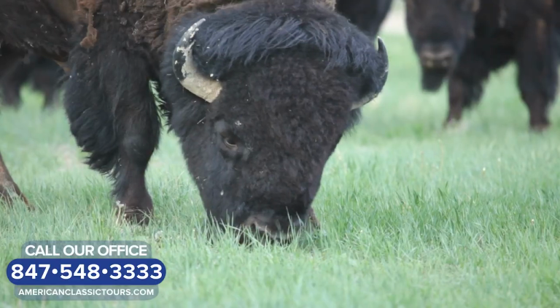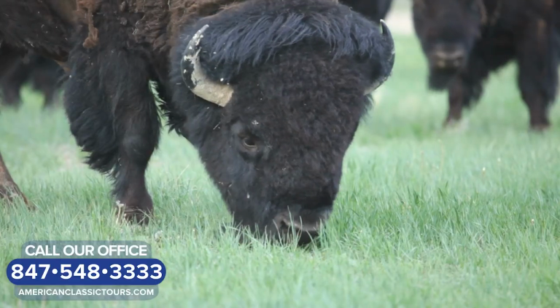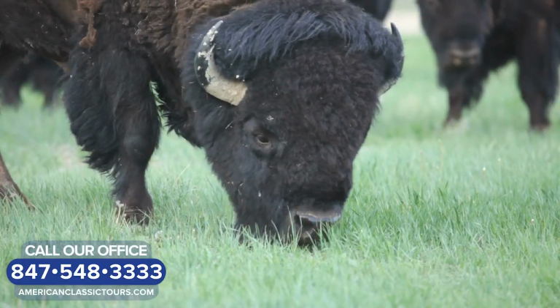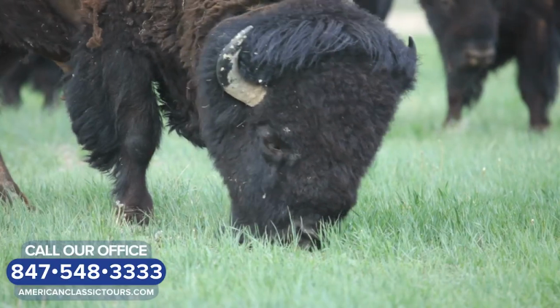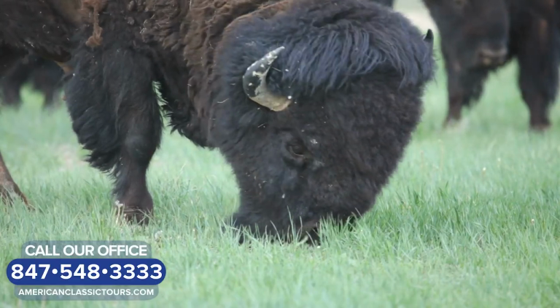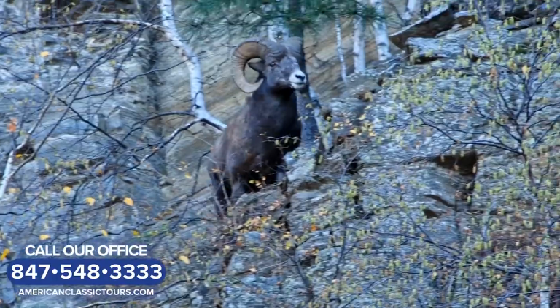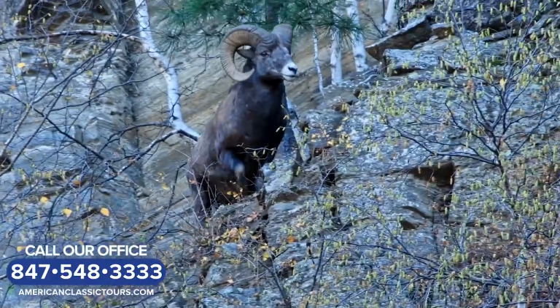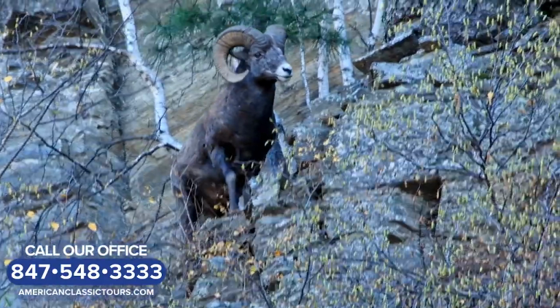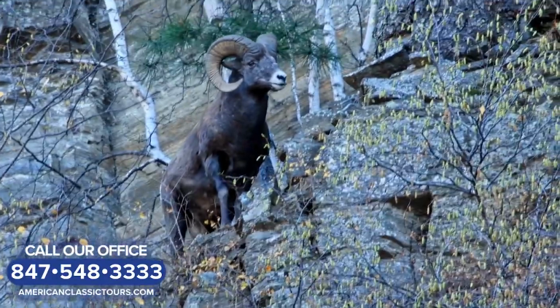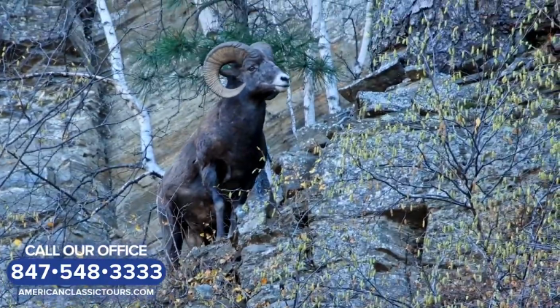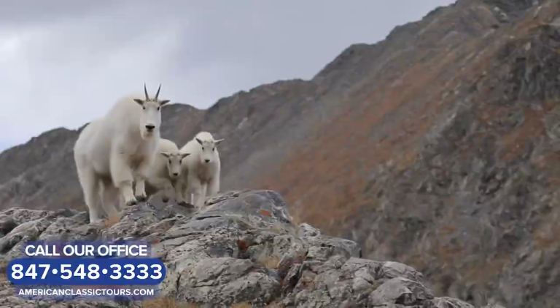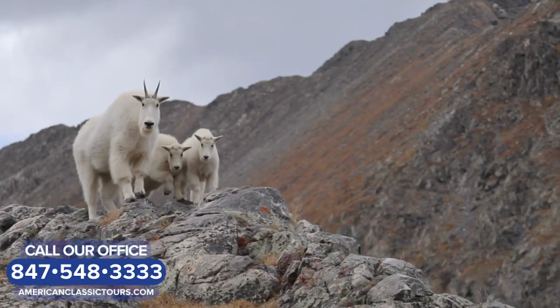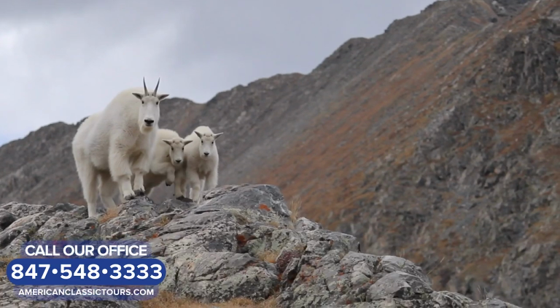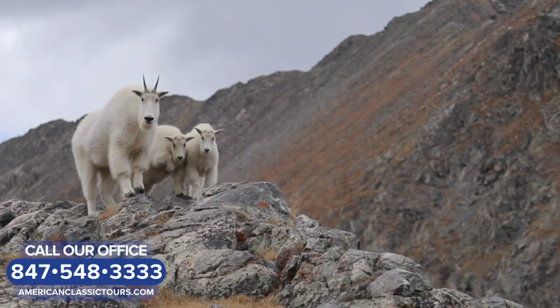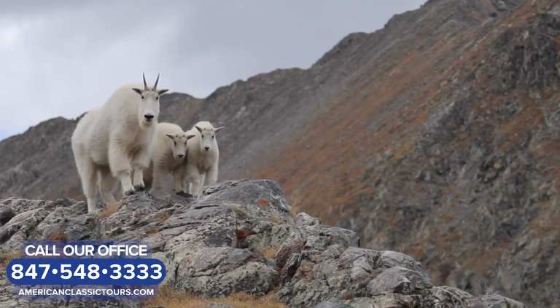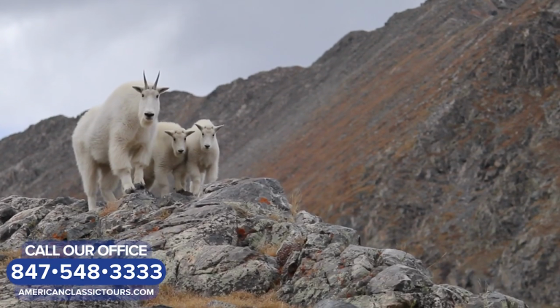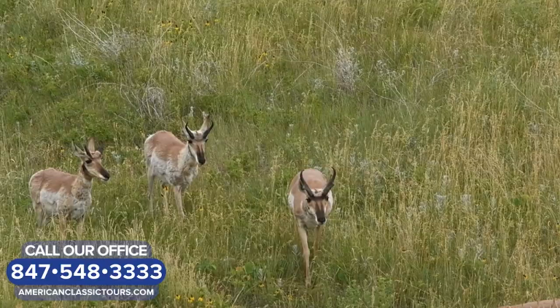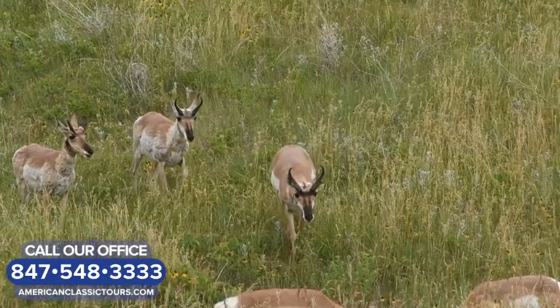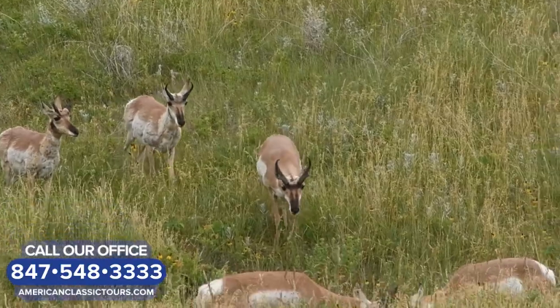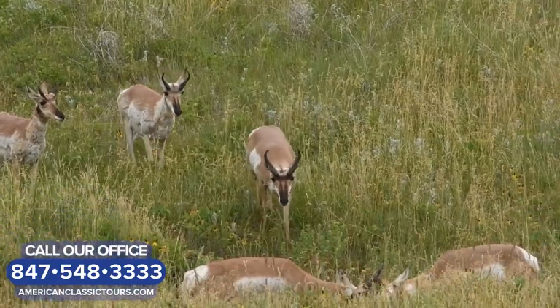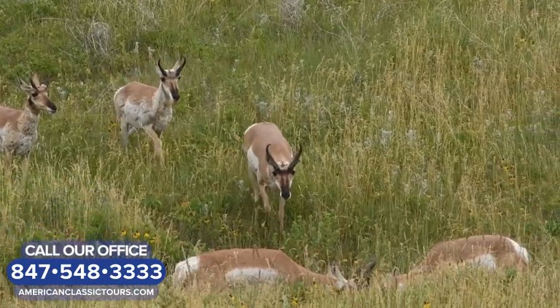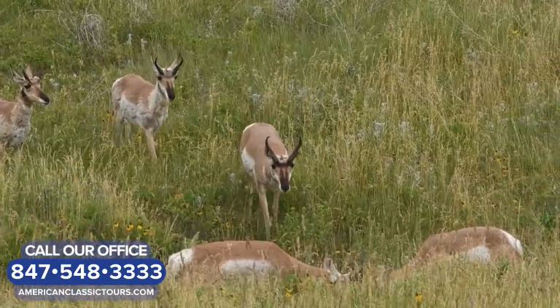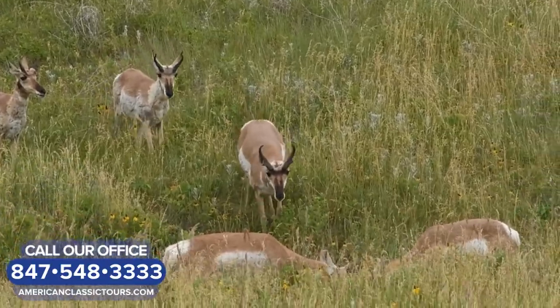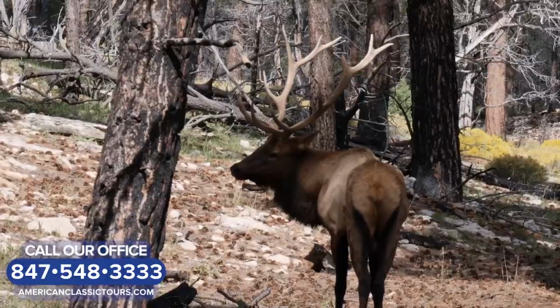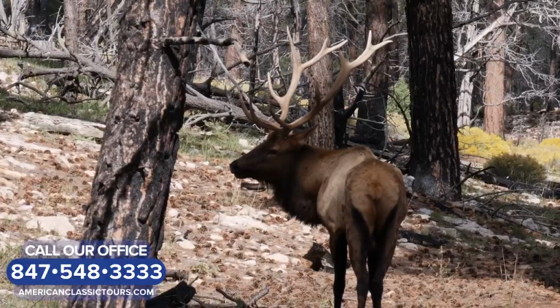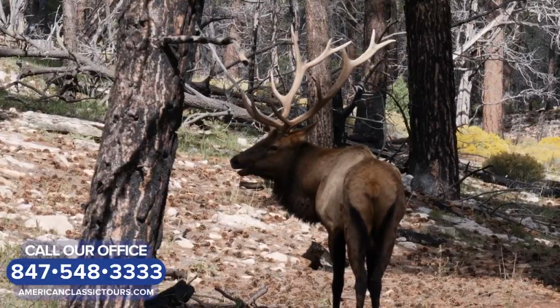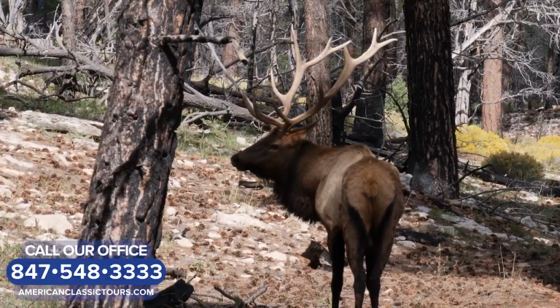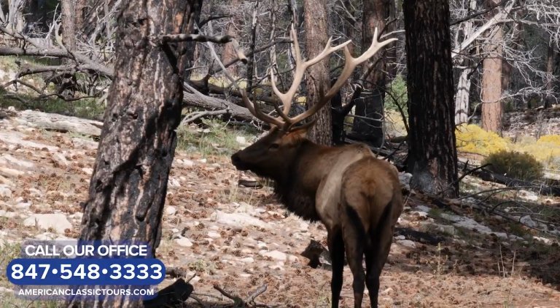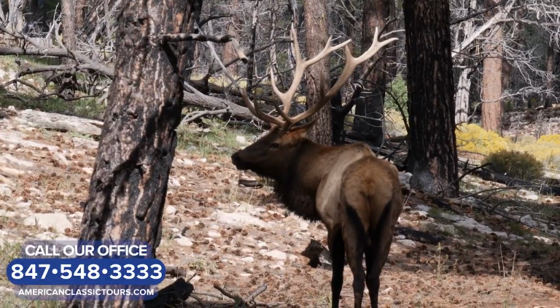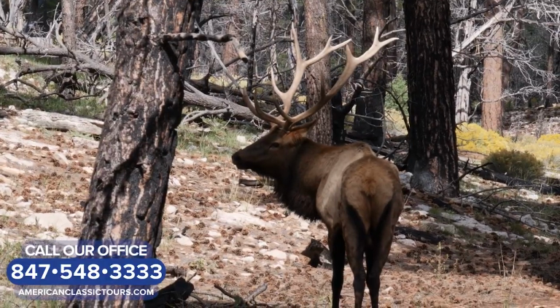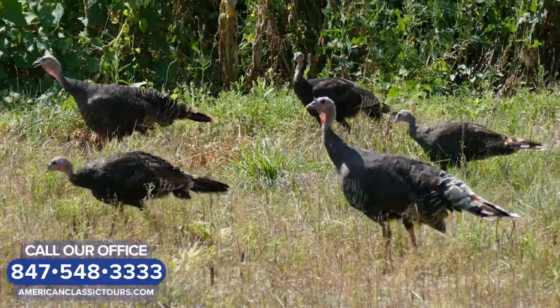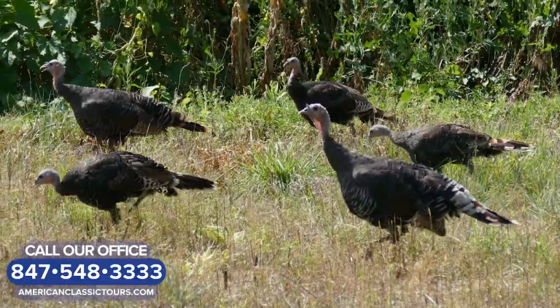We'll keep our eyes open for bighorn sheep, mountain goats, antelope, deer, elk, and wild turkey.